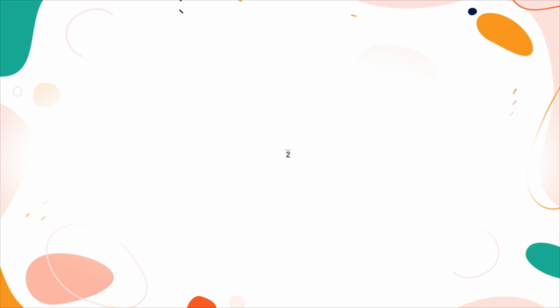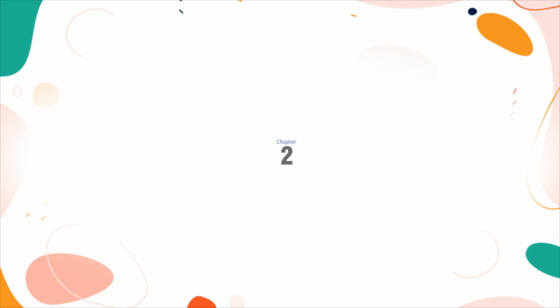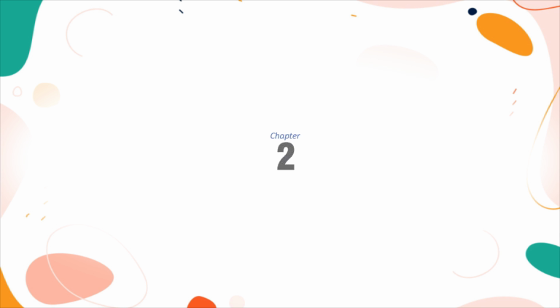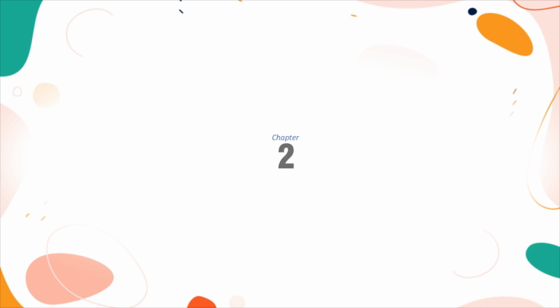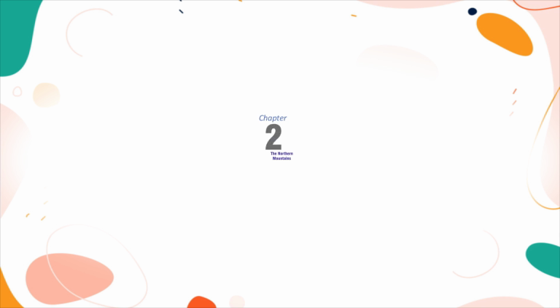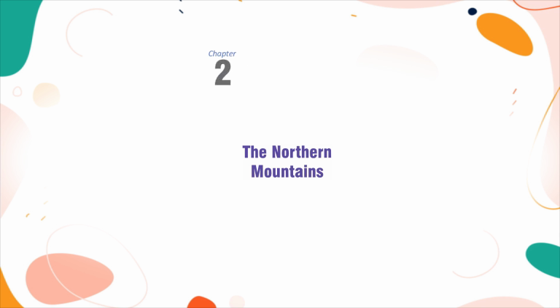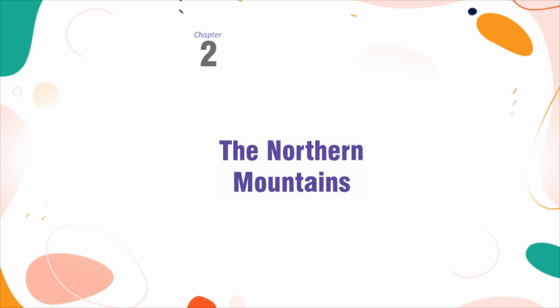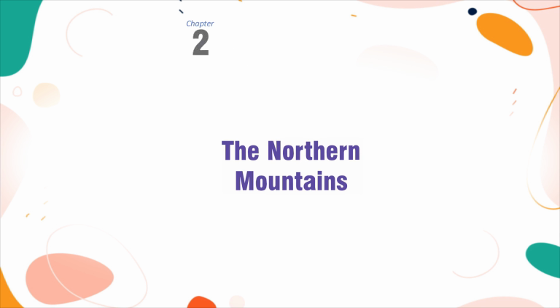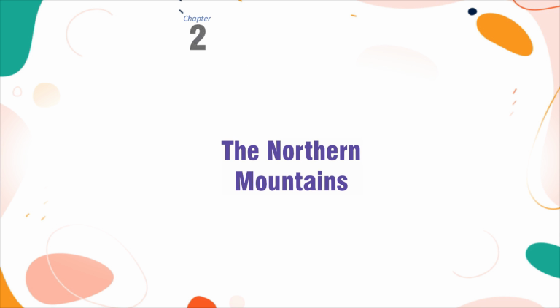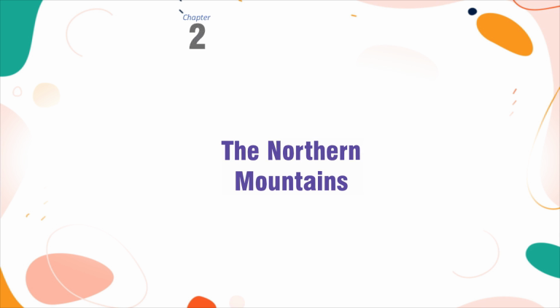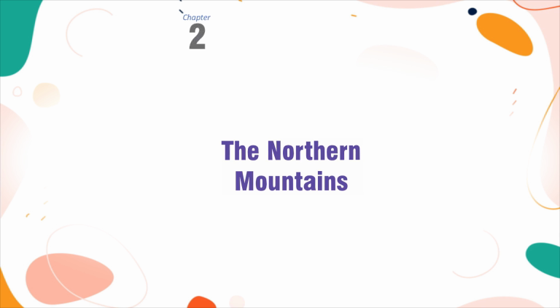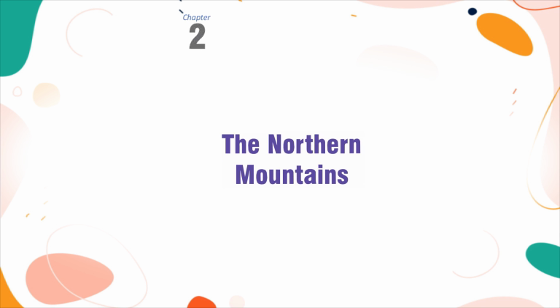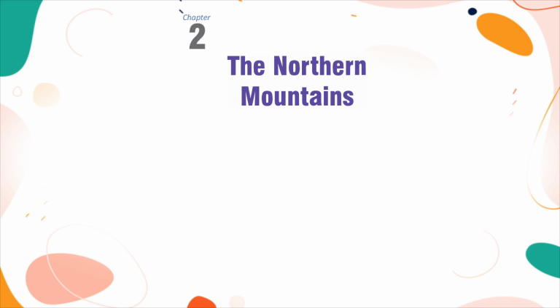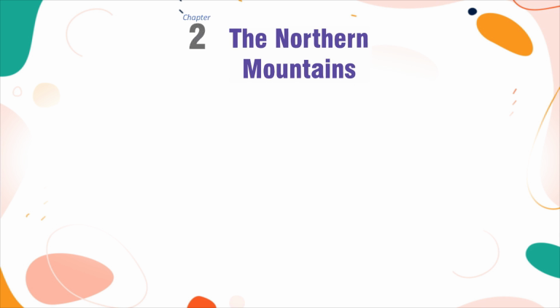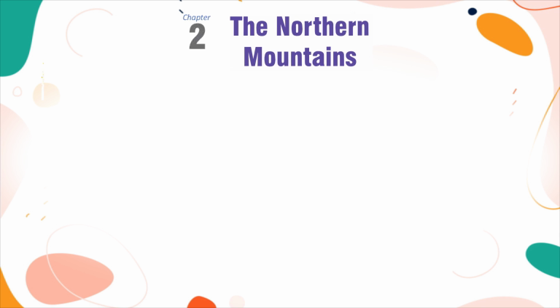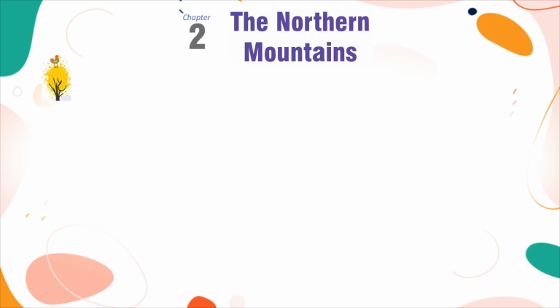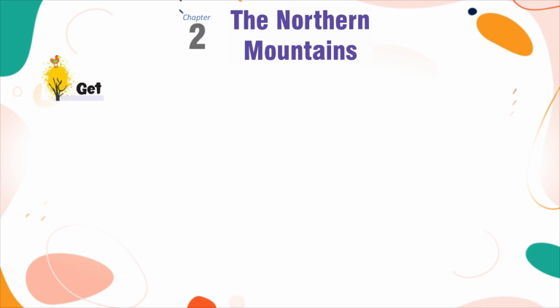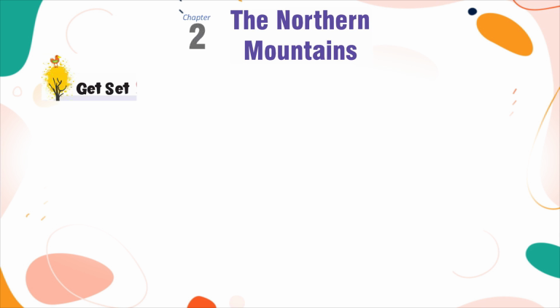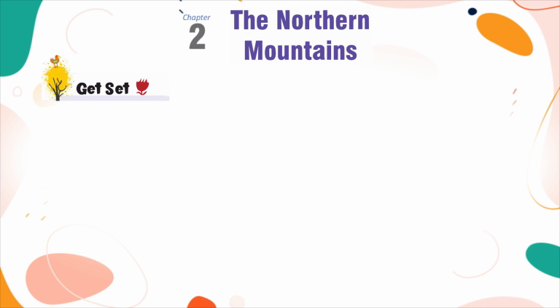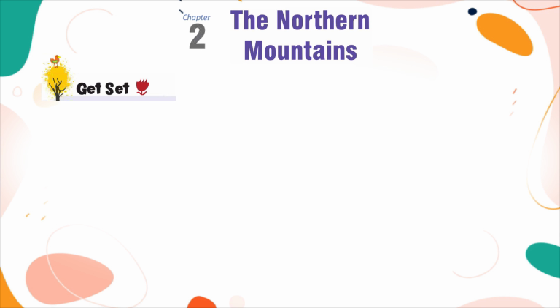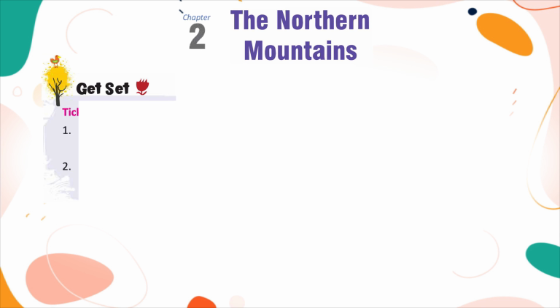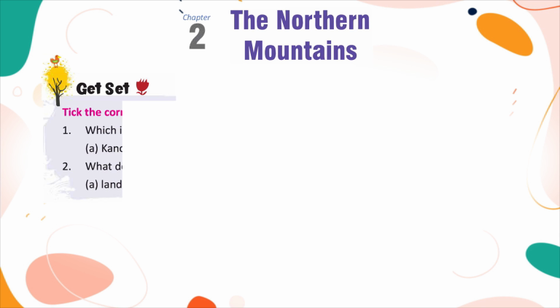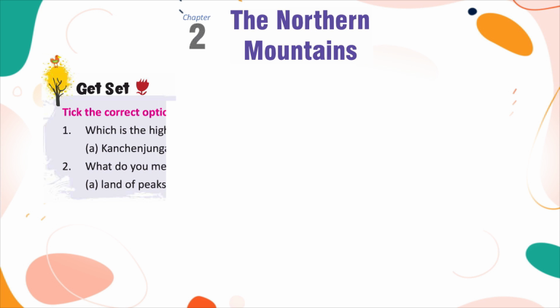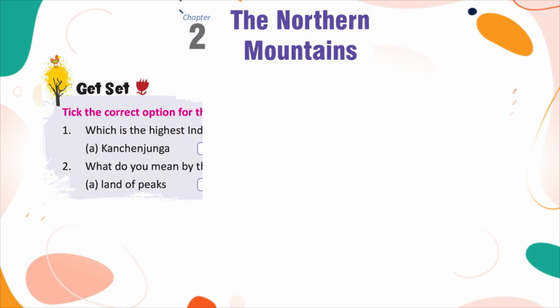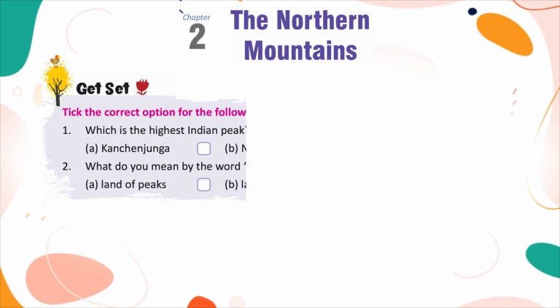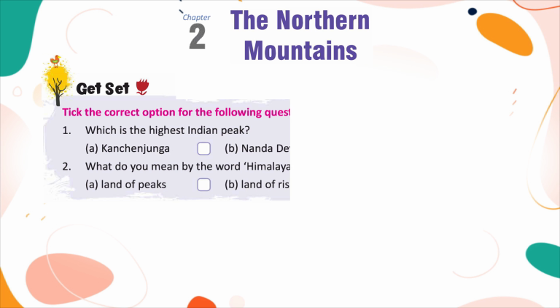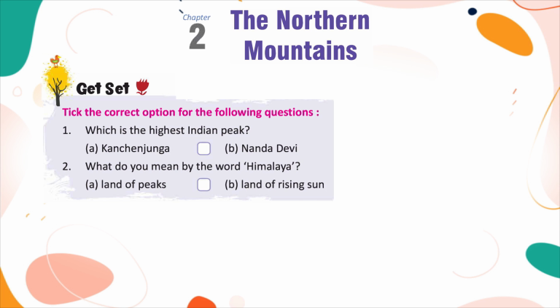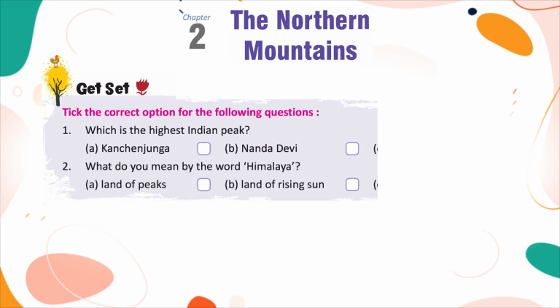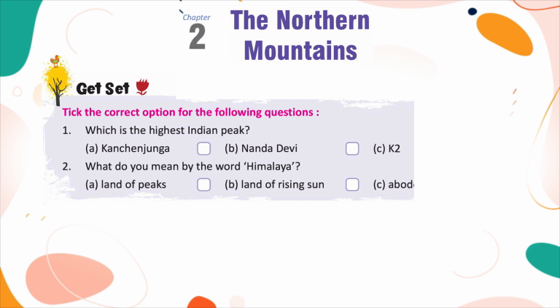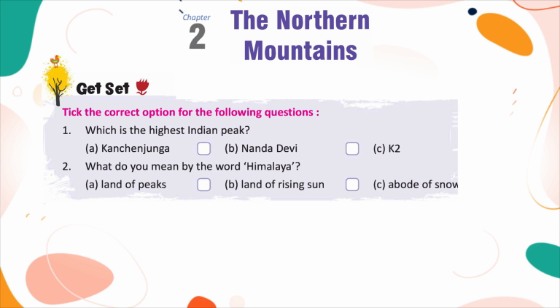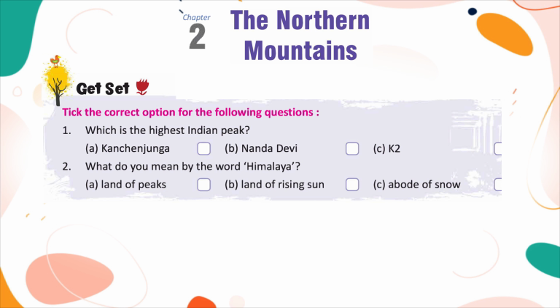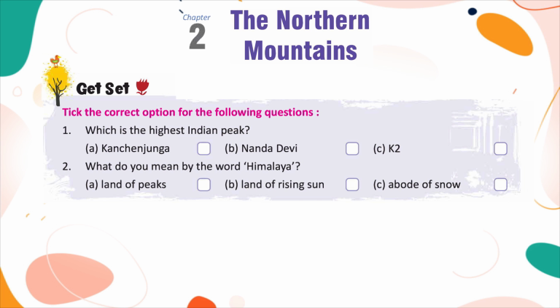Chapter 2: The Northern Mountains. Get Set - Tick the correct option for the following questions.